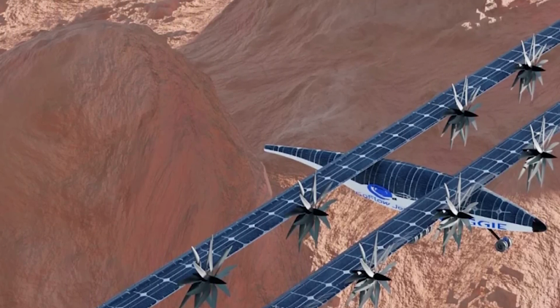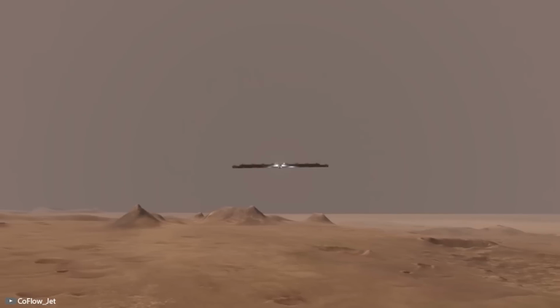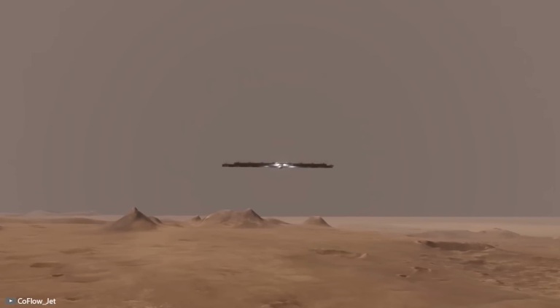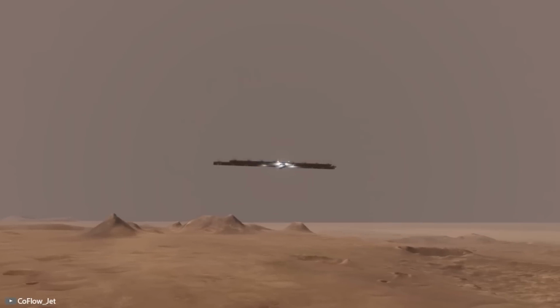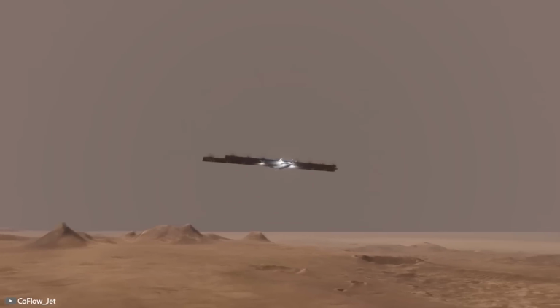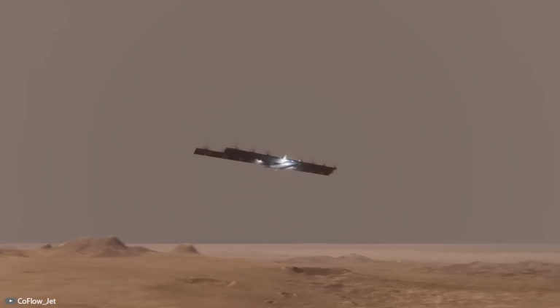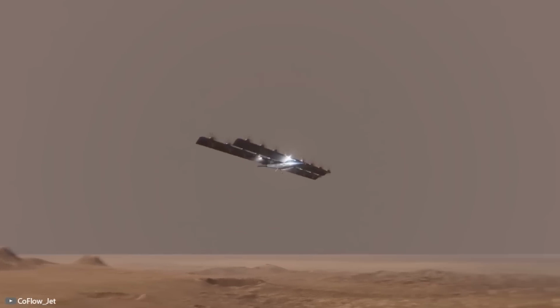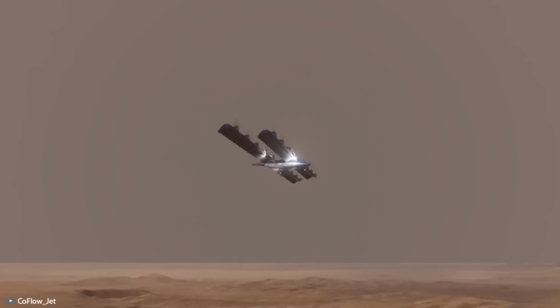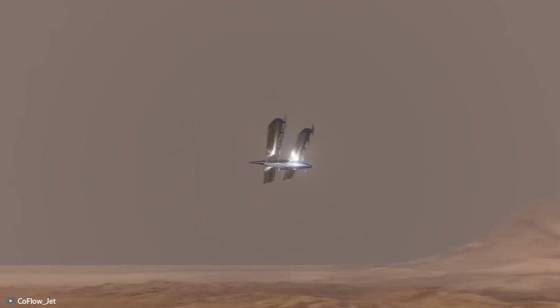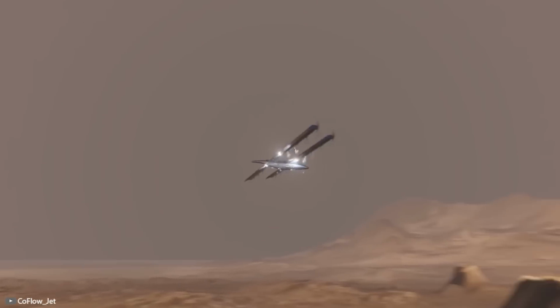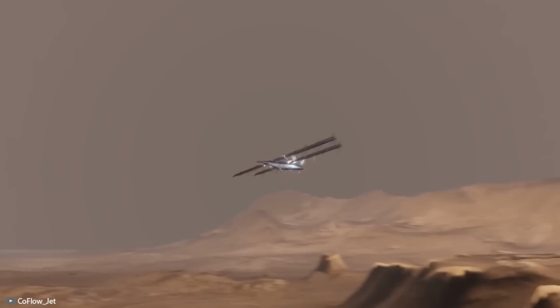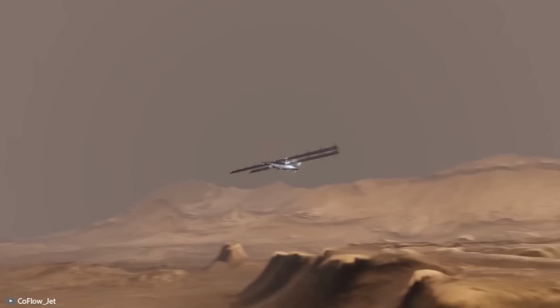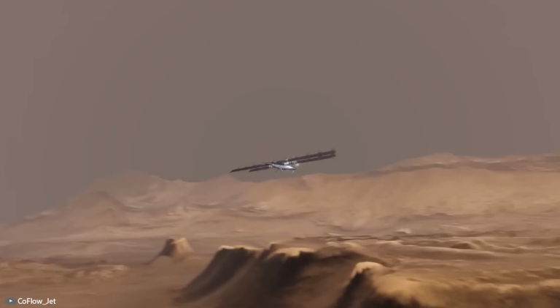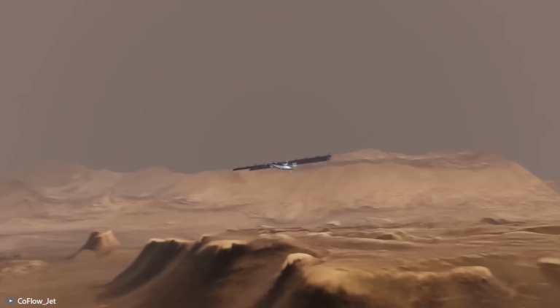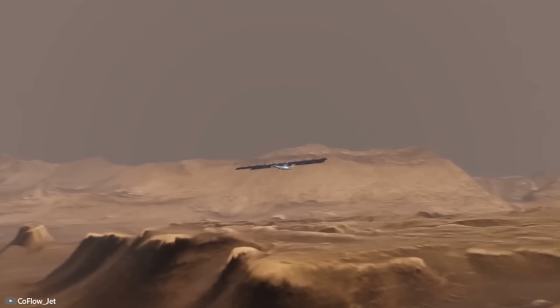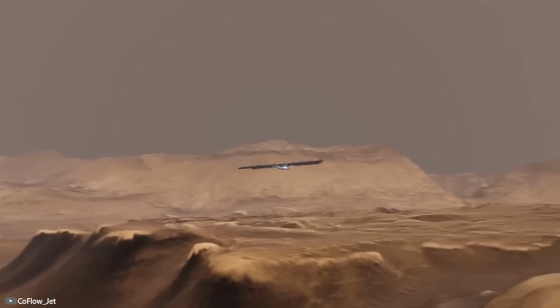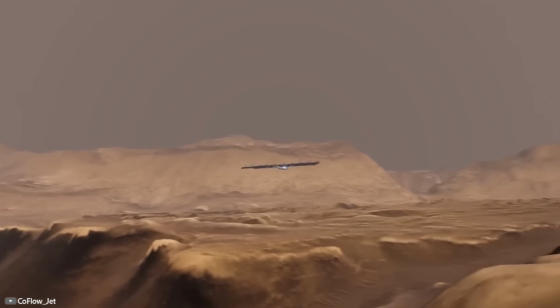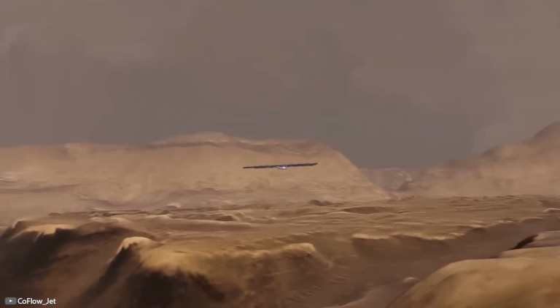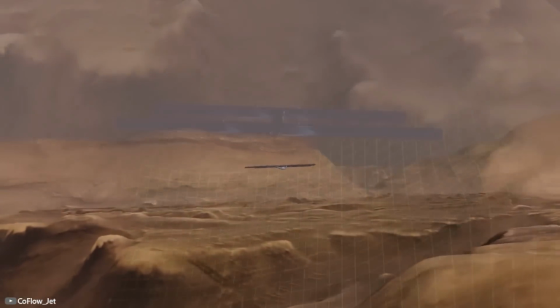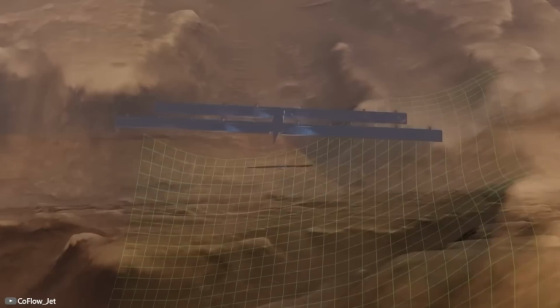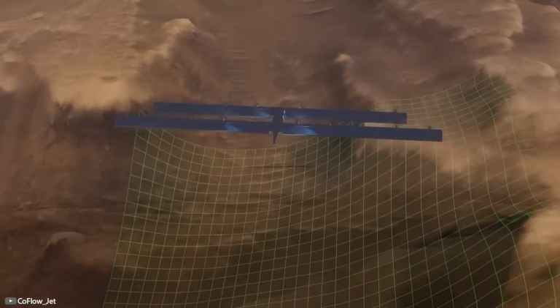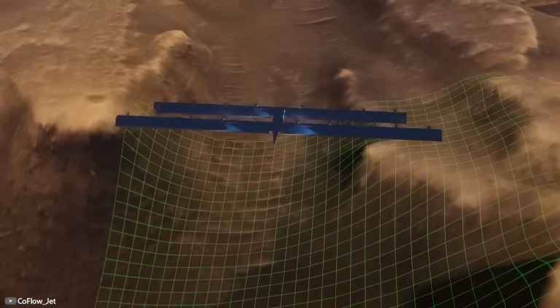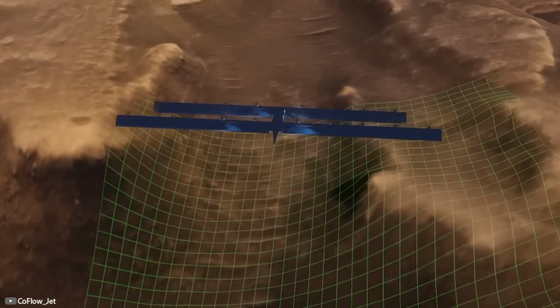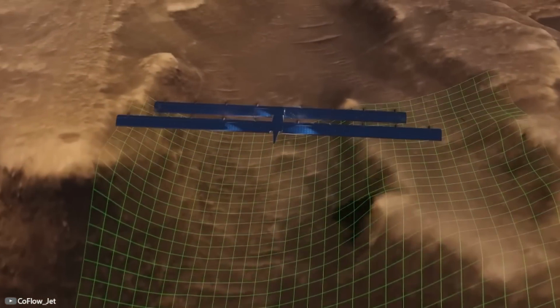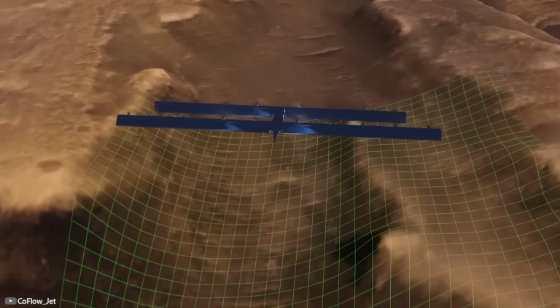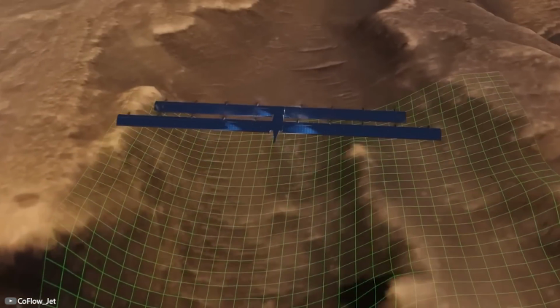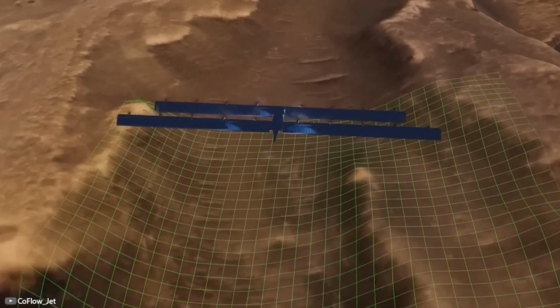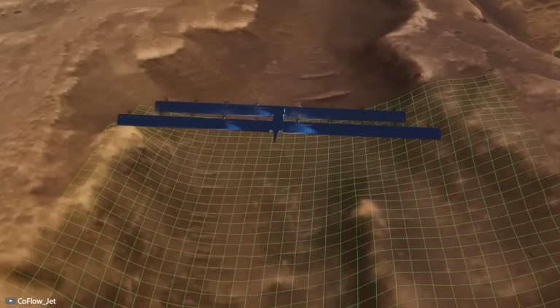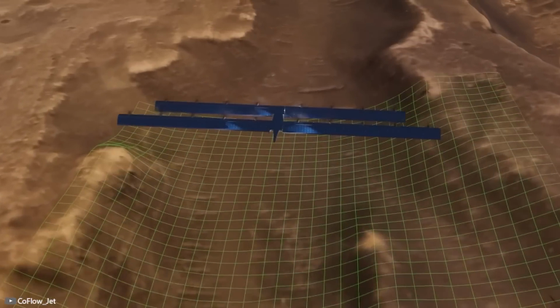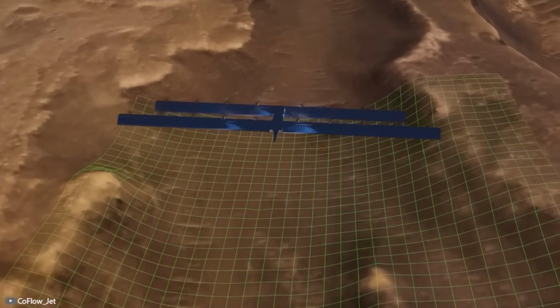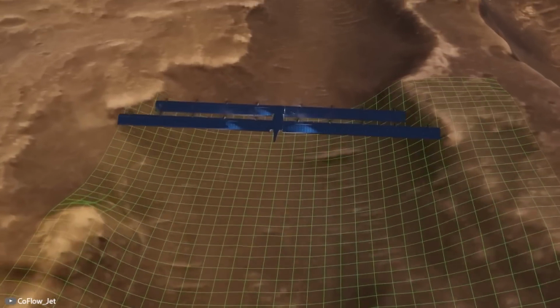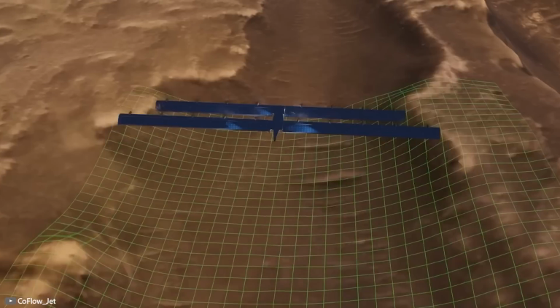The development is planned for collecting scientific samples and searching for water resources in hard-to-reach areas of the Red Planet.